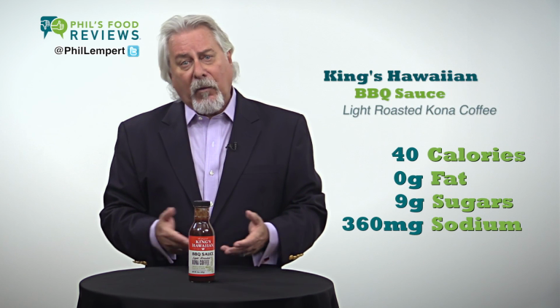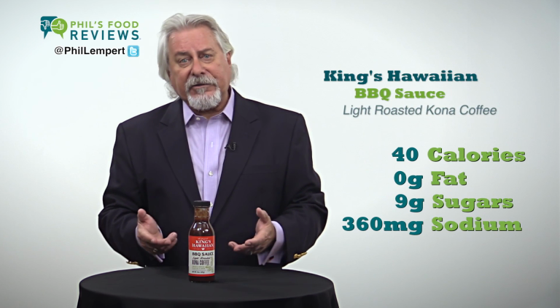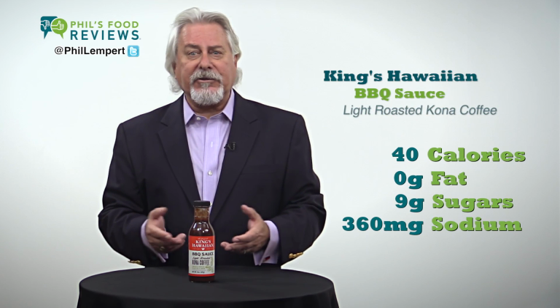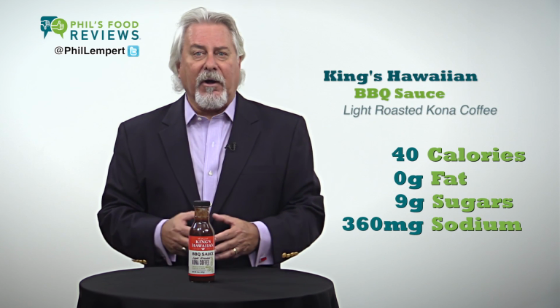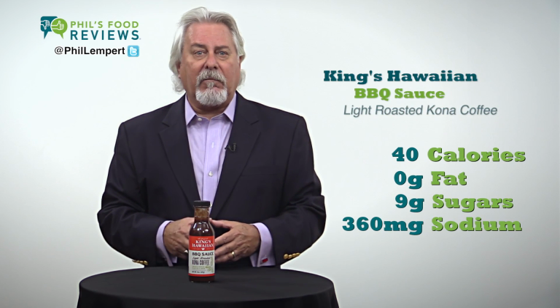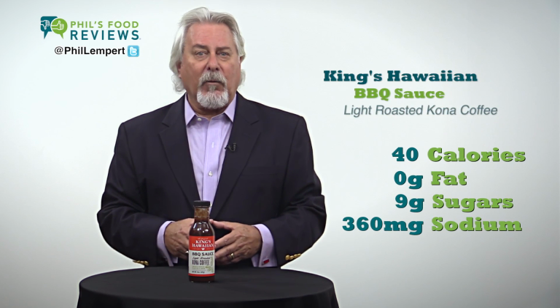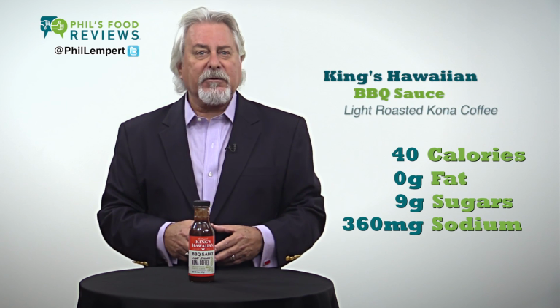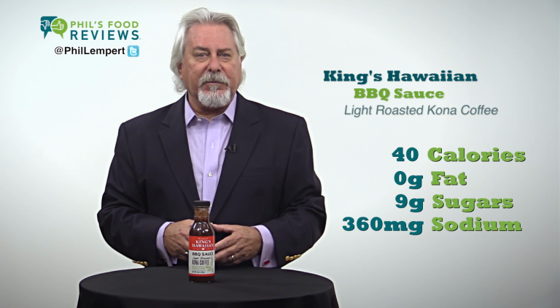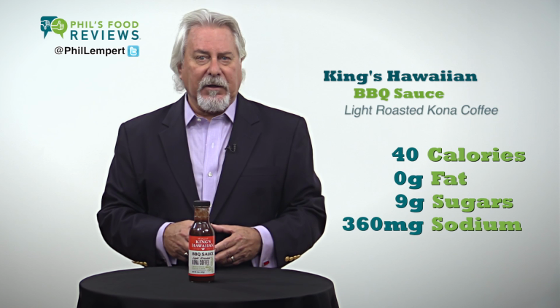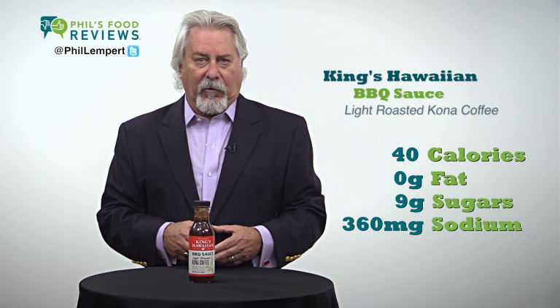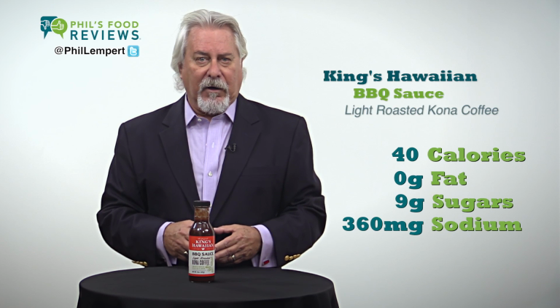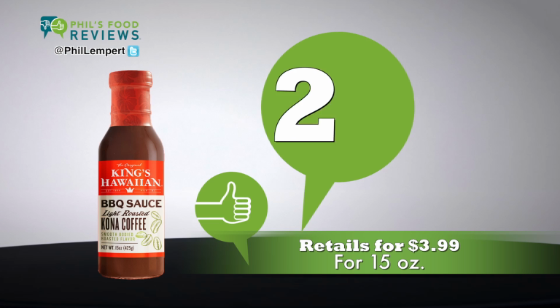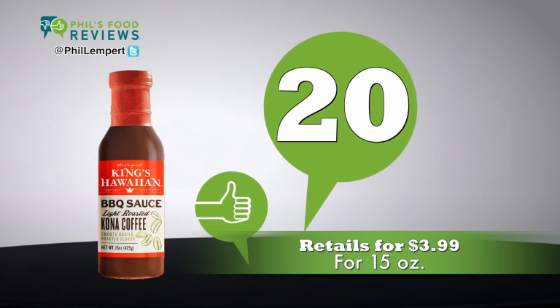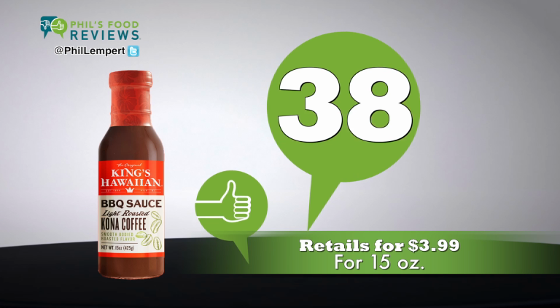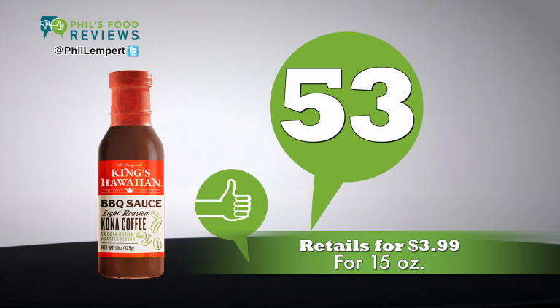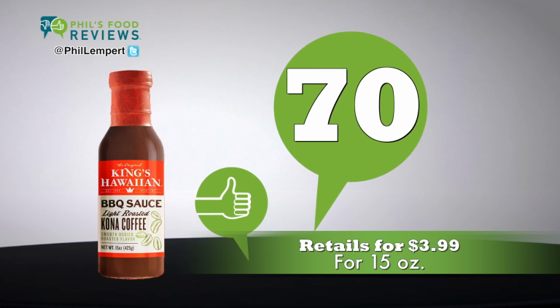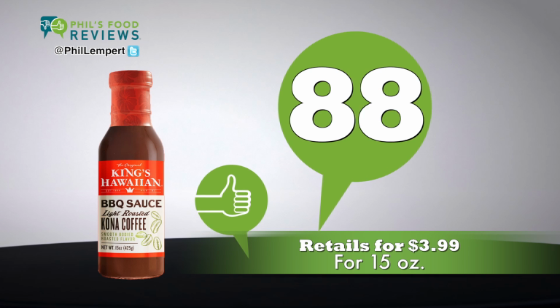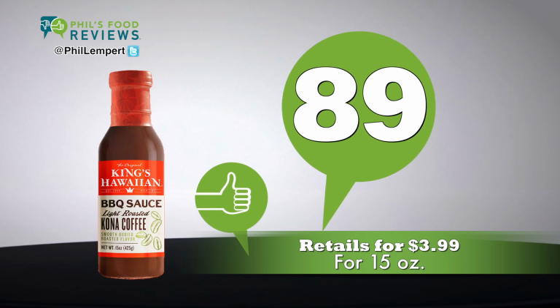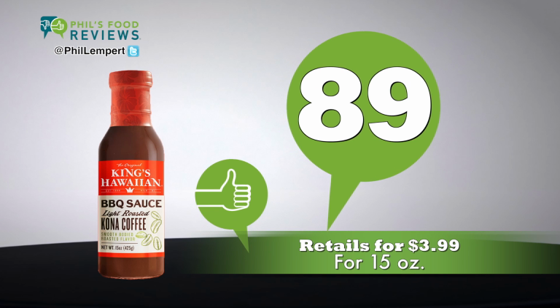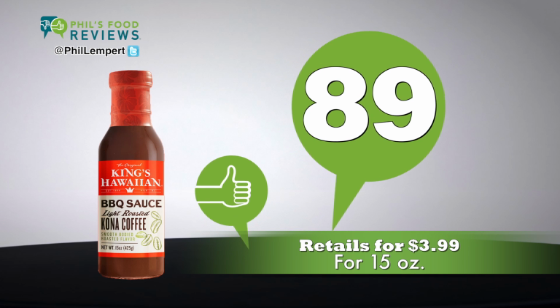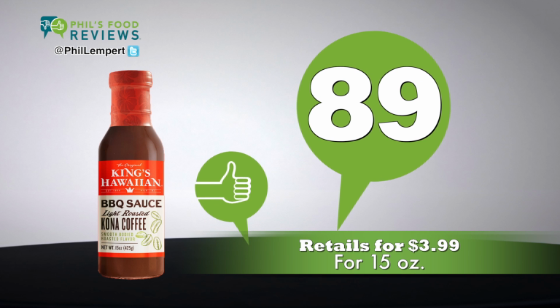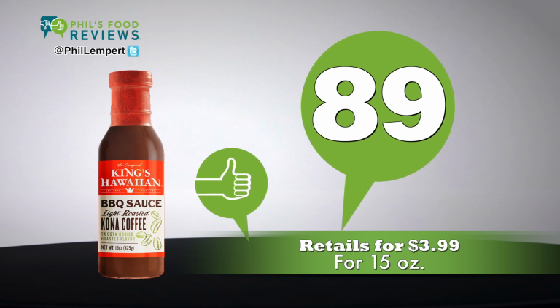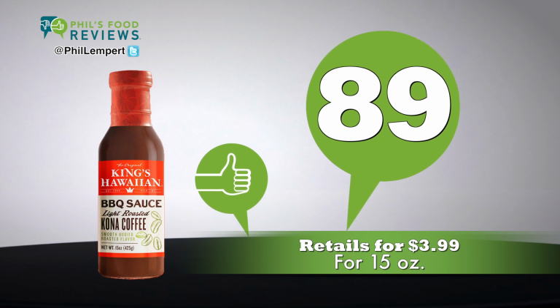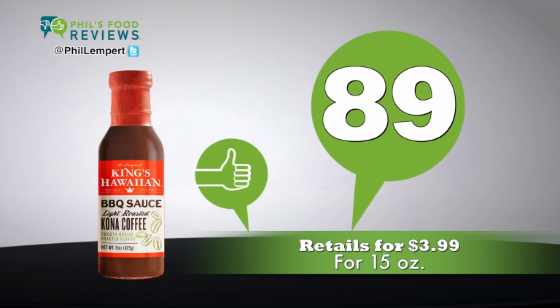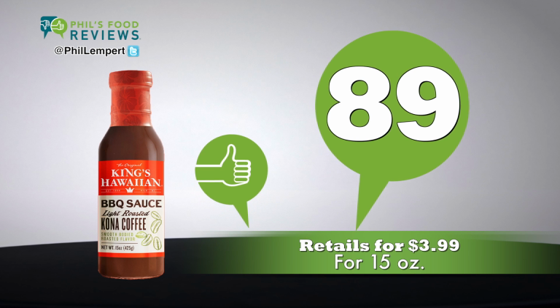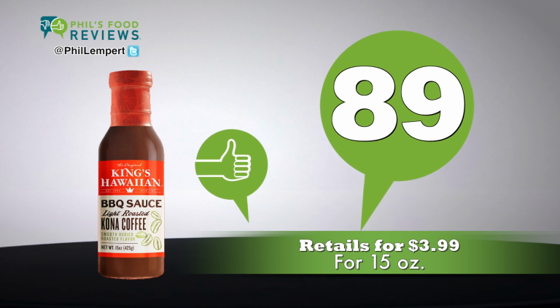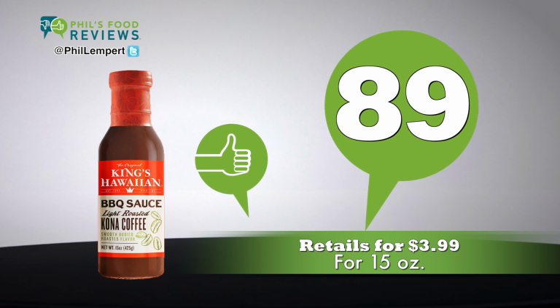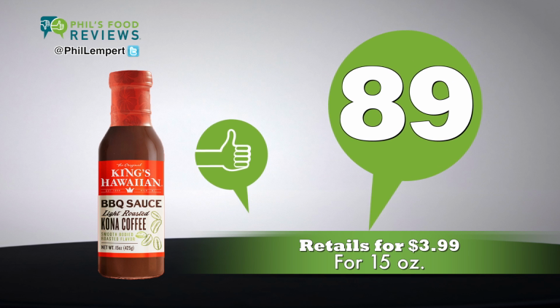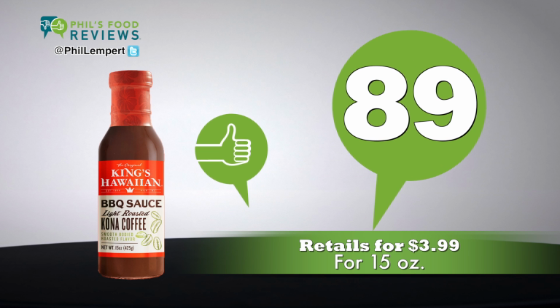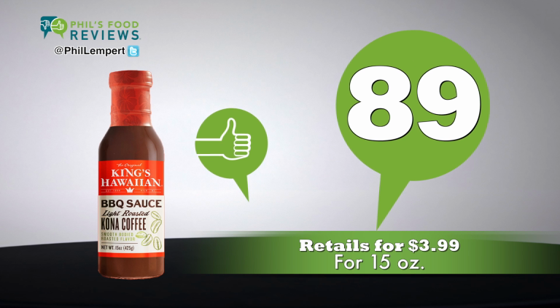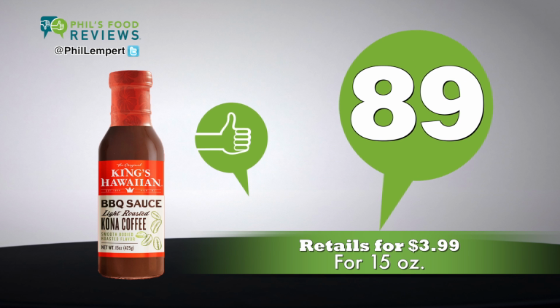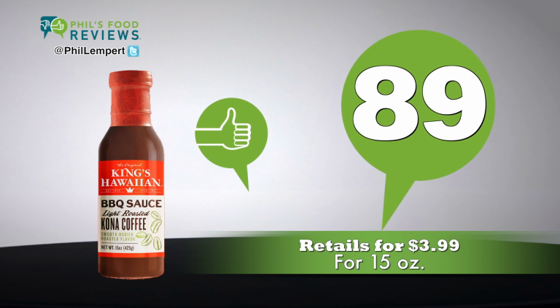Which, as you know, I wish was a bit lower. Retails for $3.99 for 15 ounces. Total score is 89.